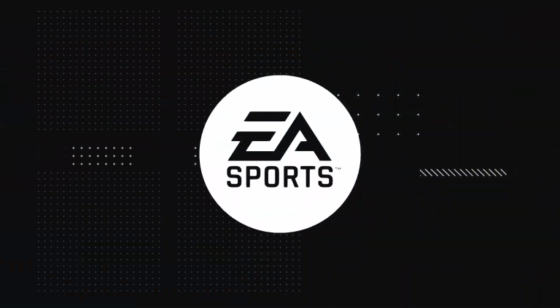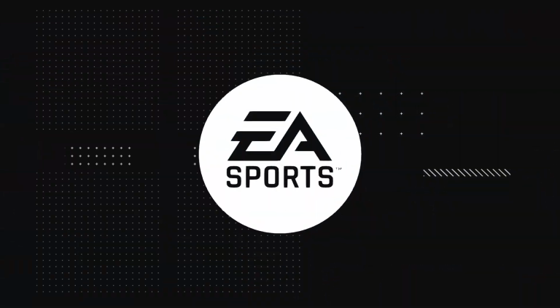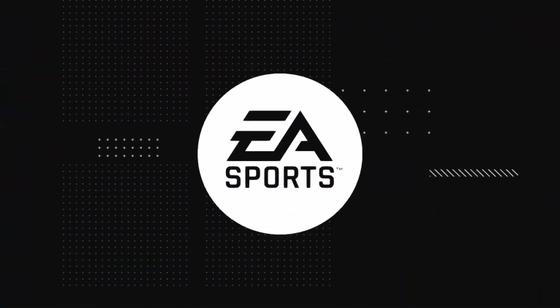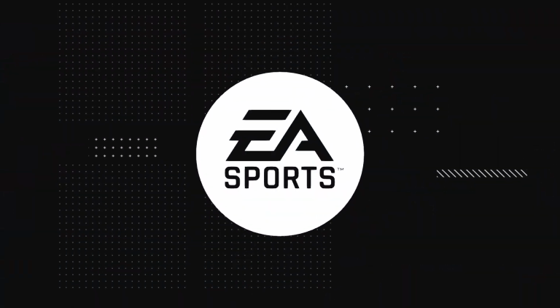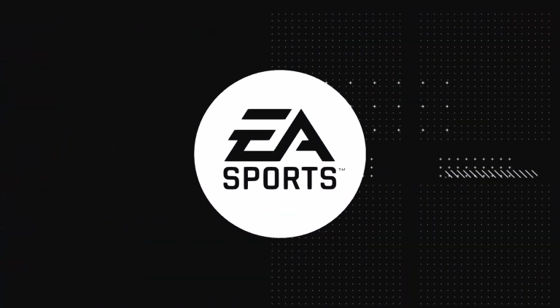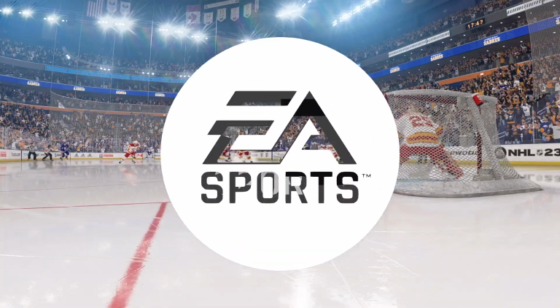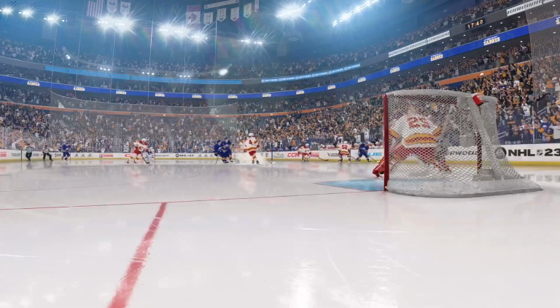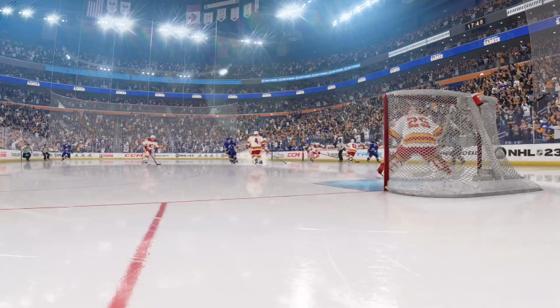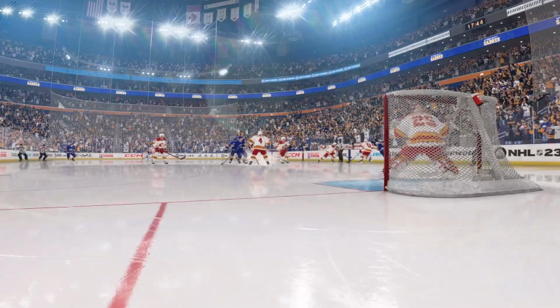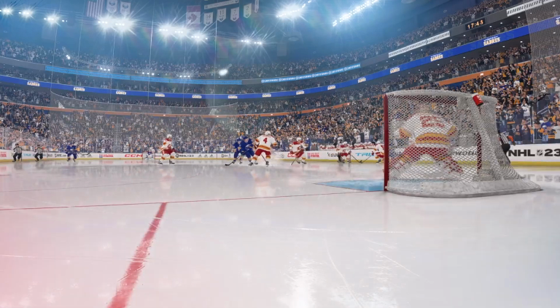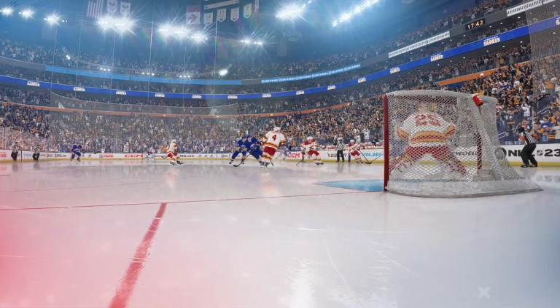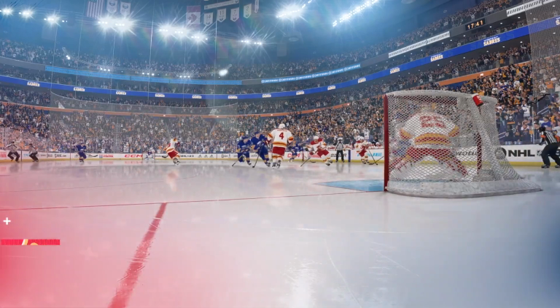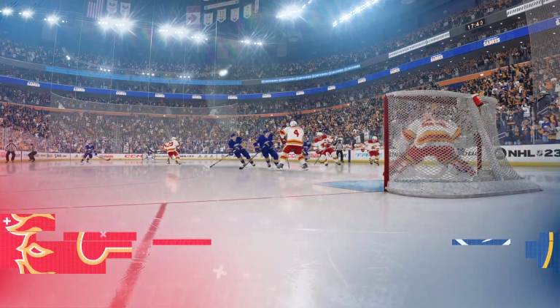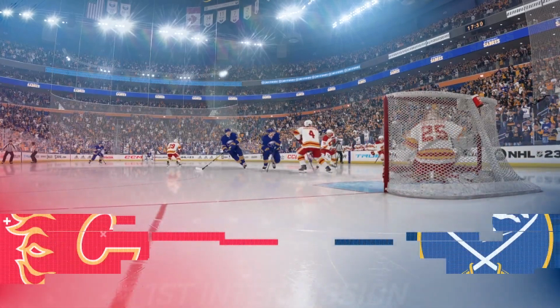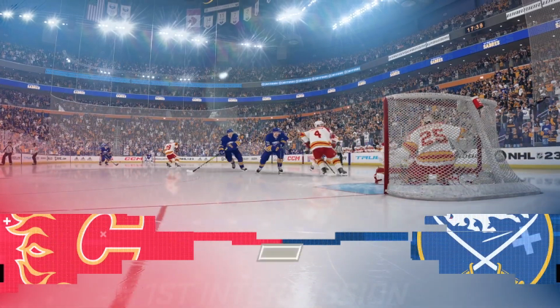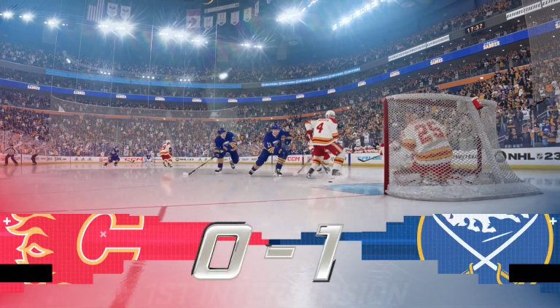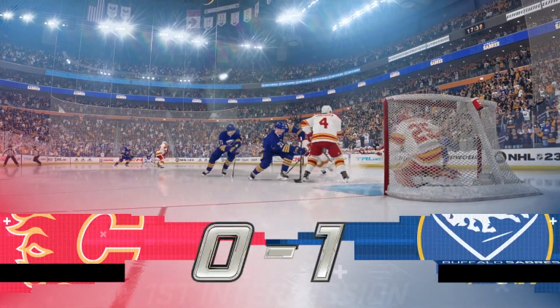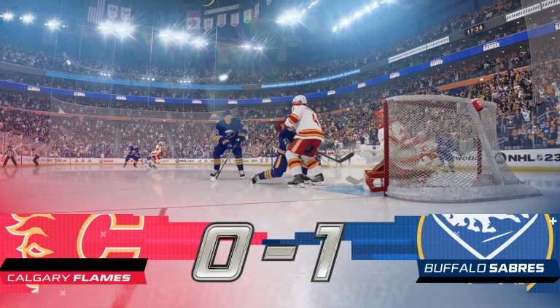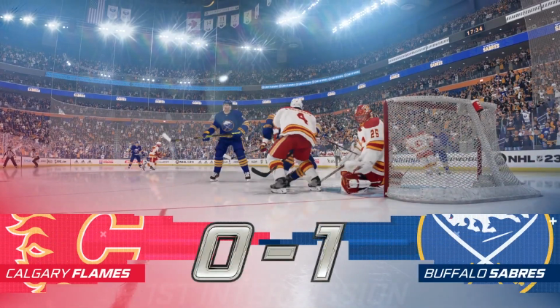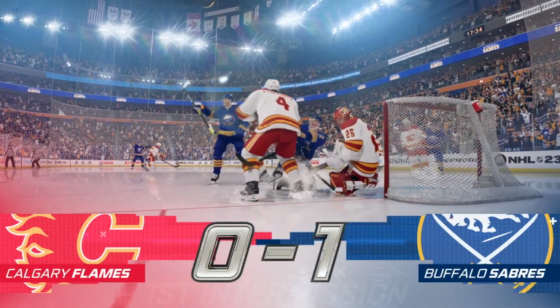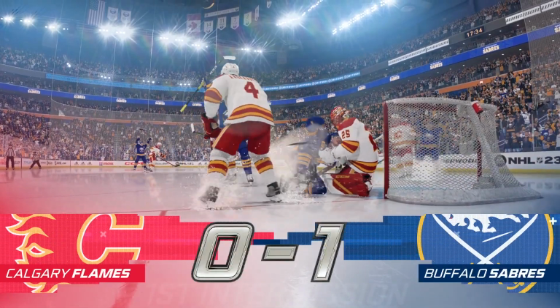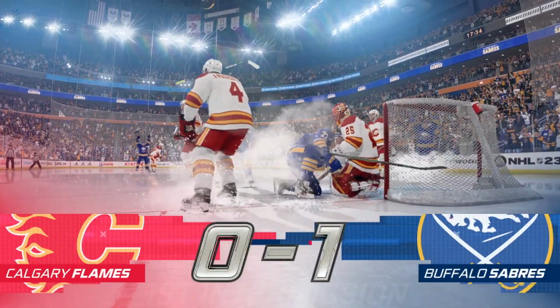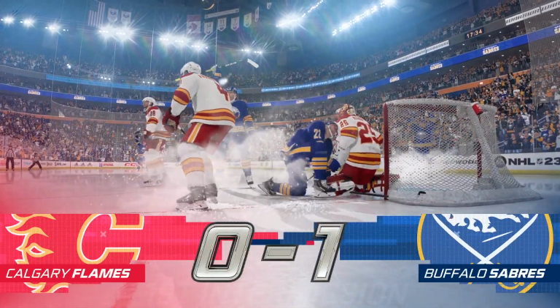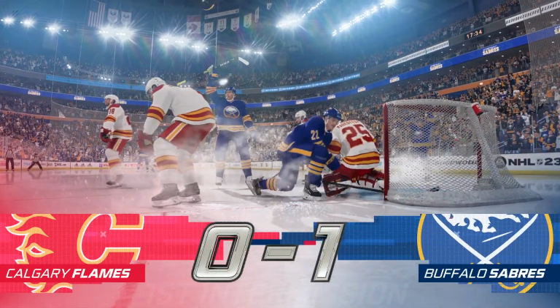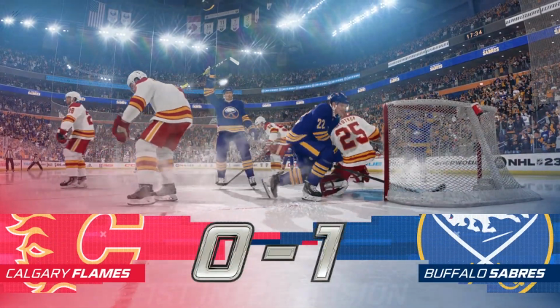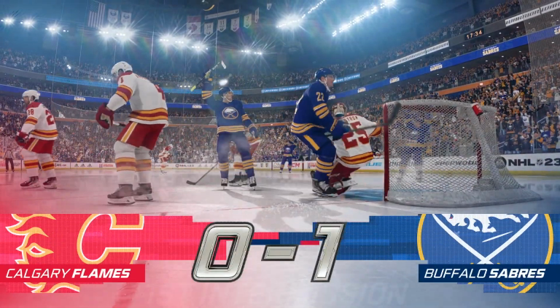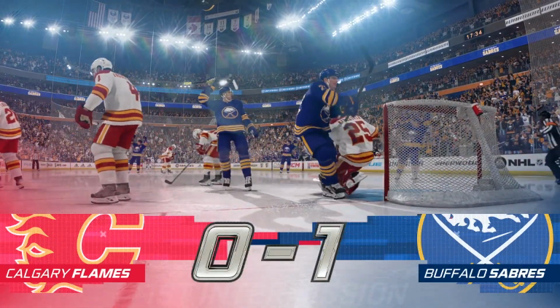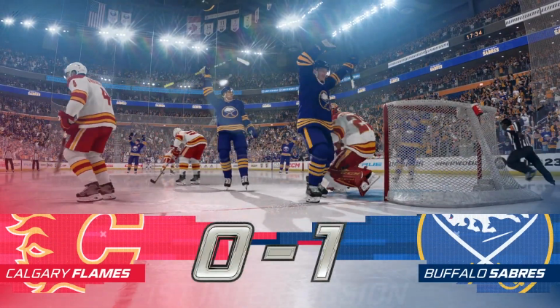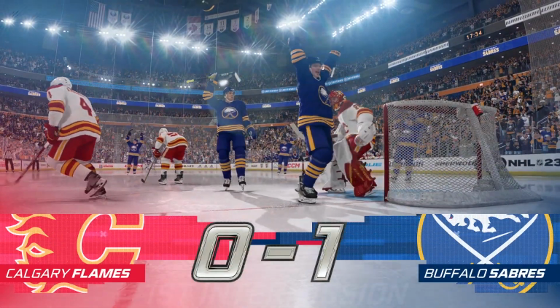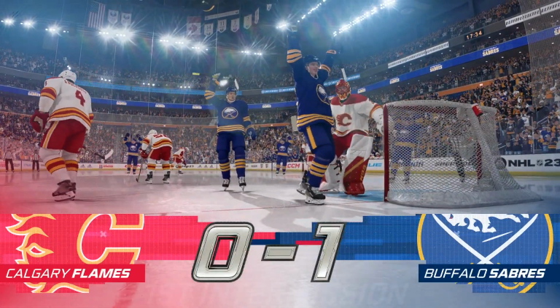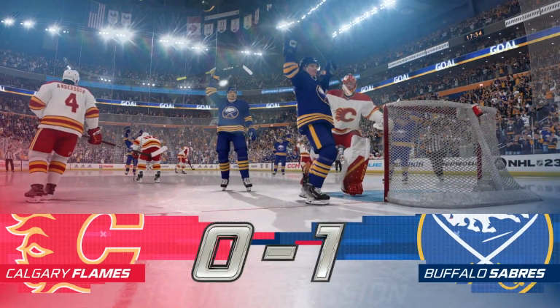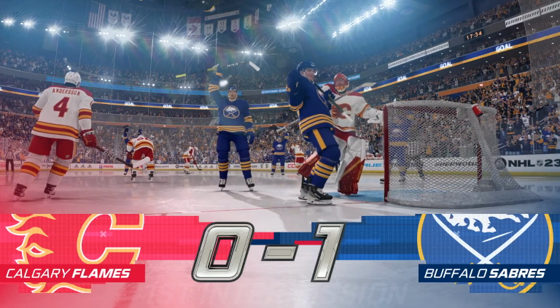That'll do it for the opening frame. We've got lots more still in store, so don't even think about going anywhere.